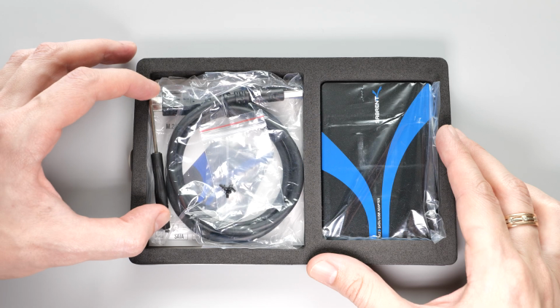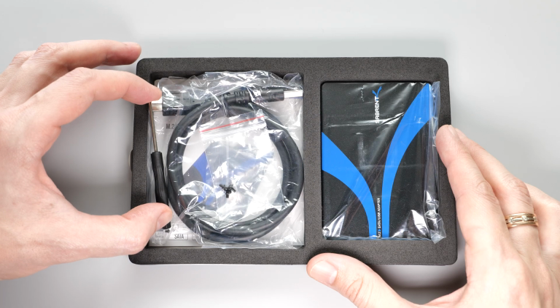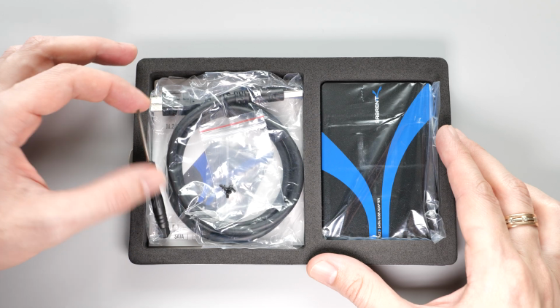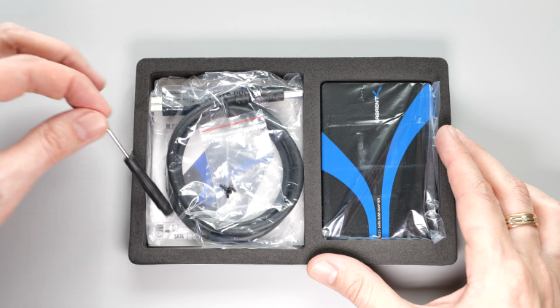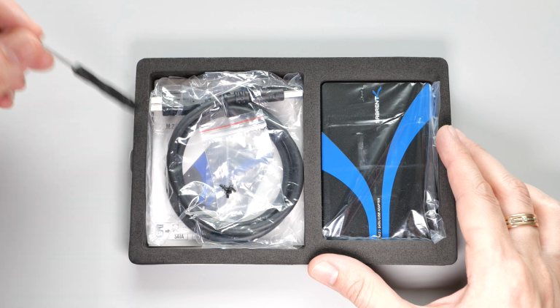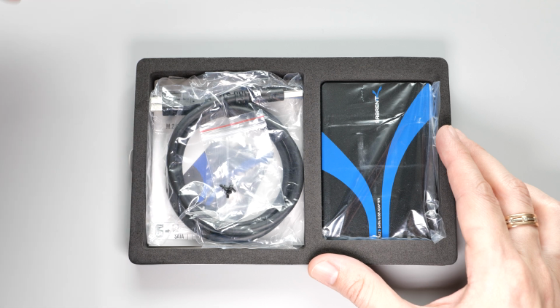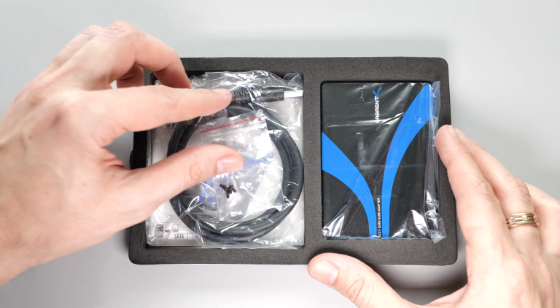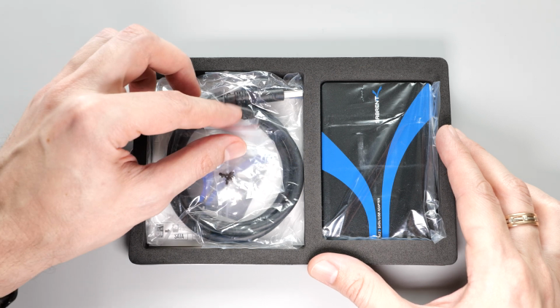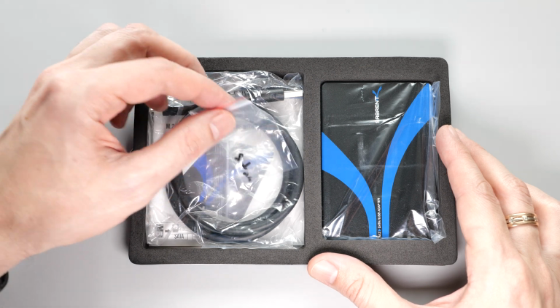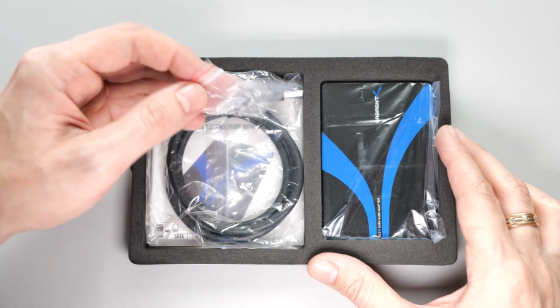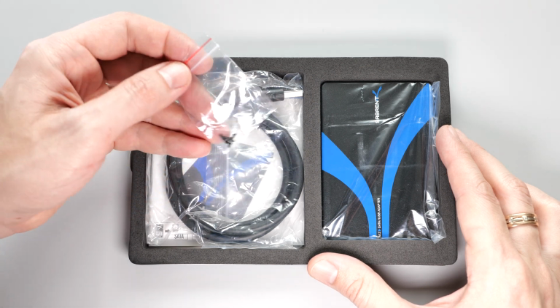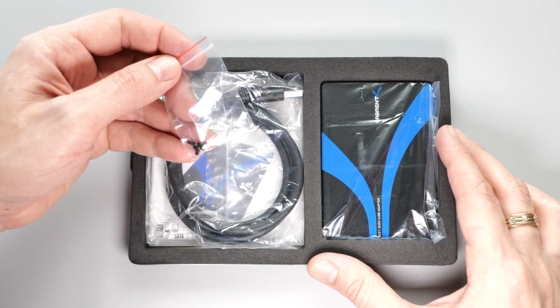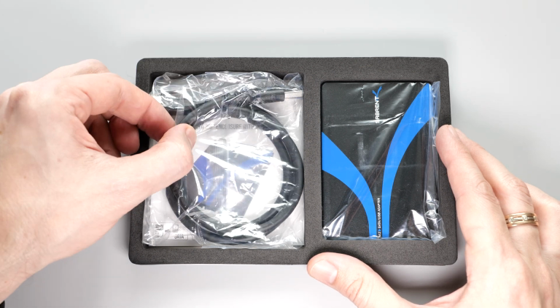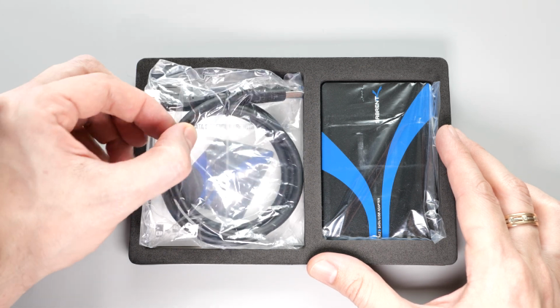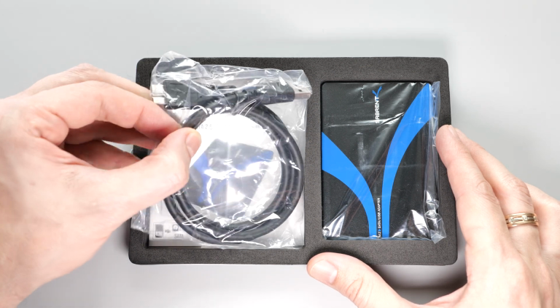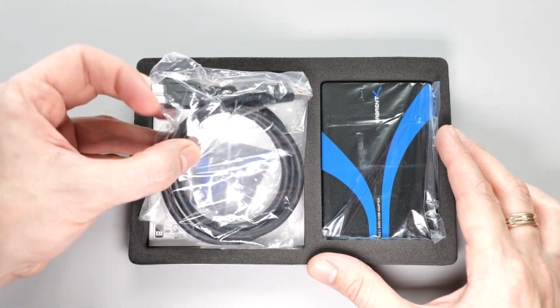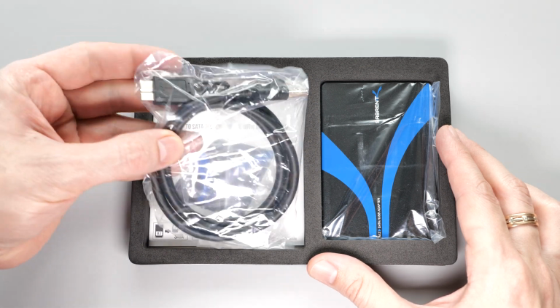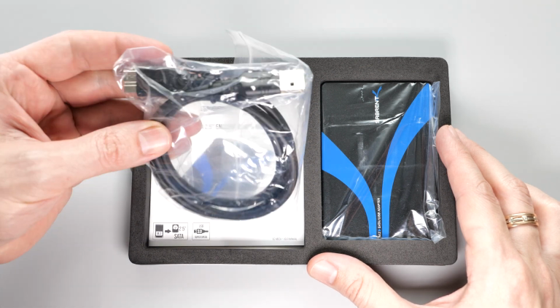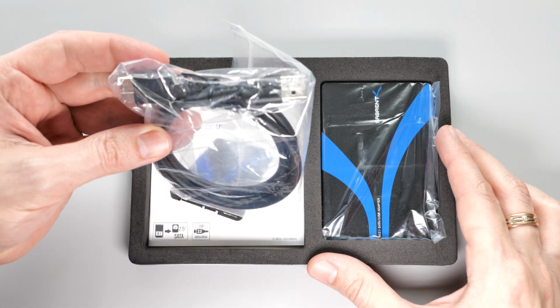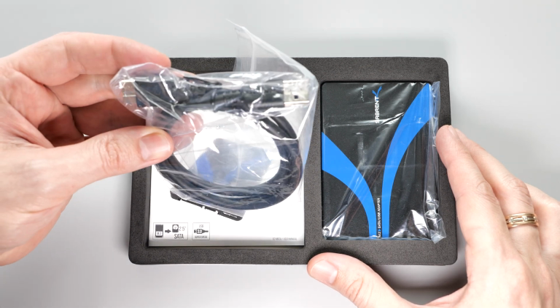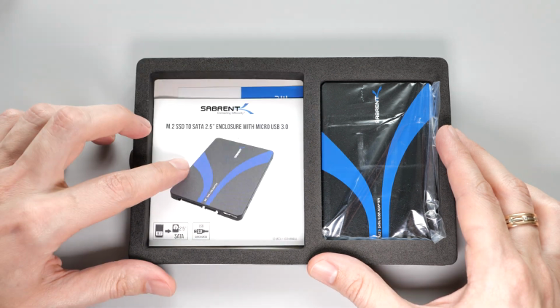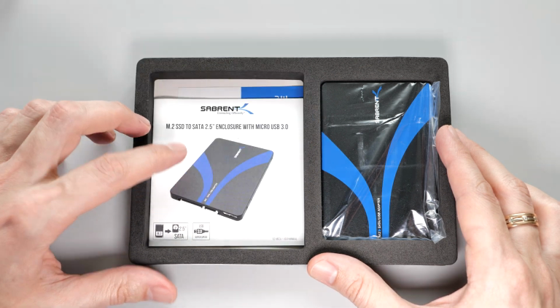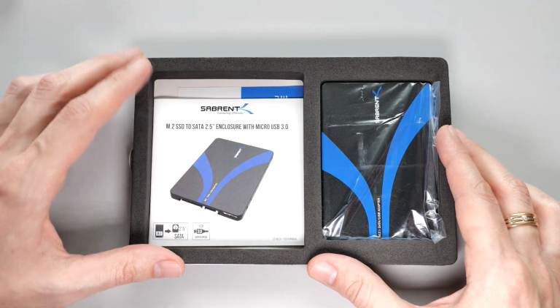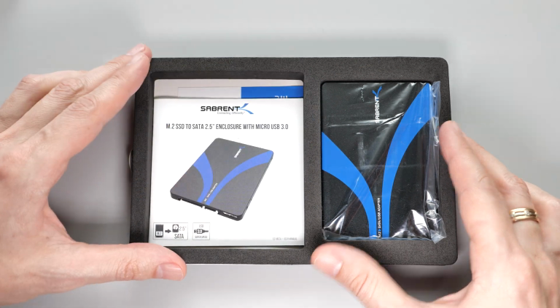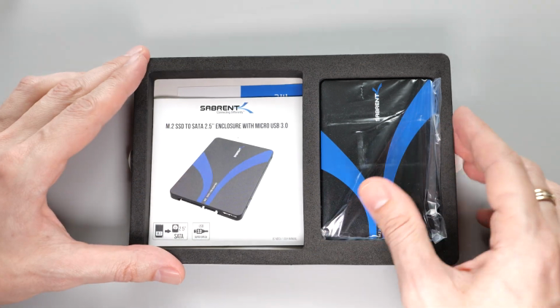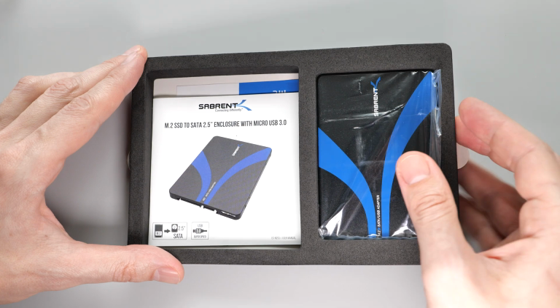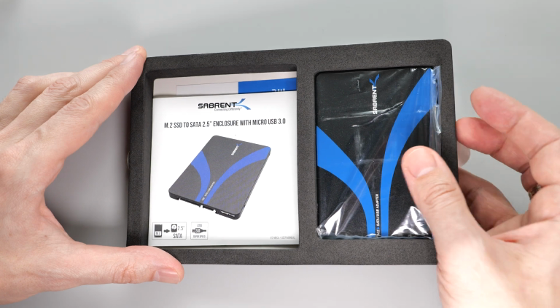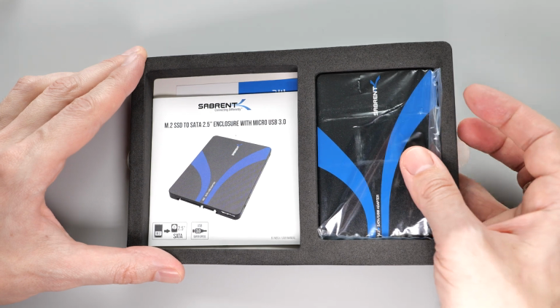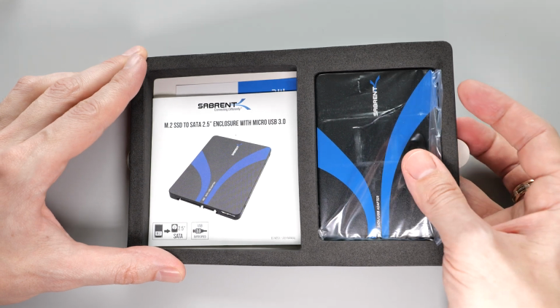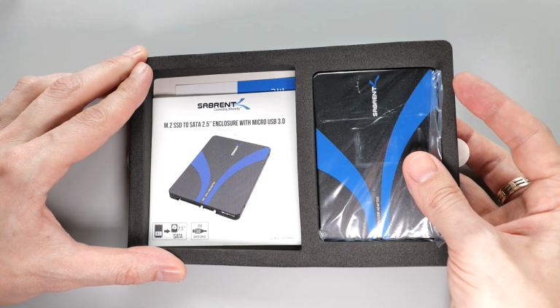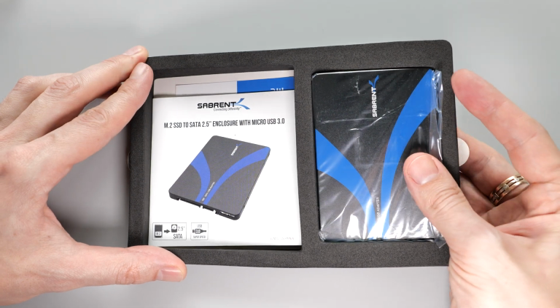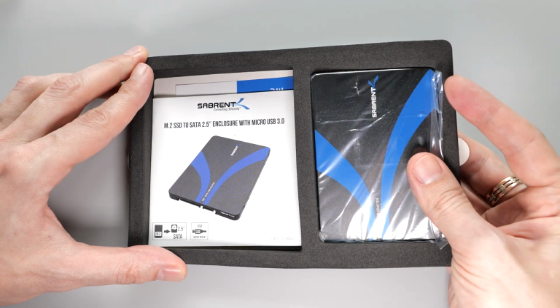Inside we have a Philips screwdriver, some screws, a USB cable, a manual, and the adapter itself.